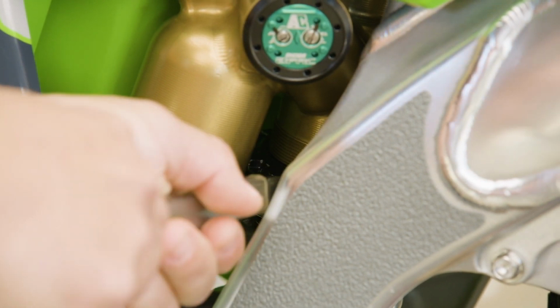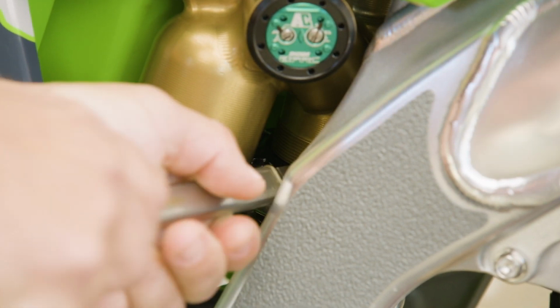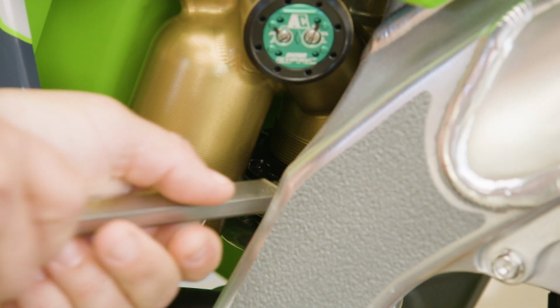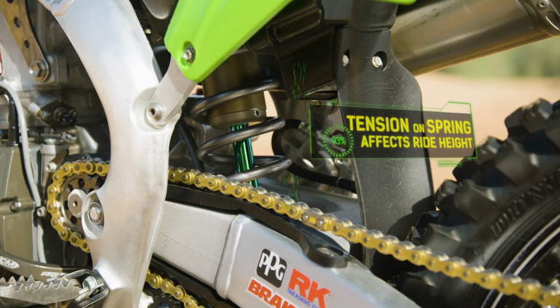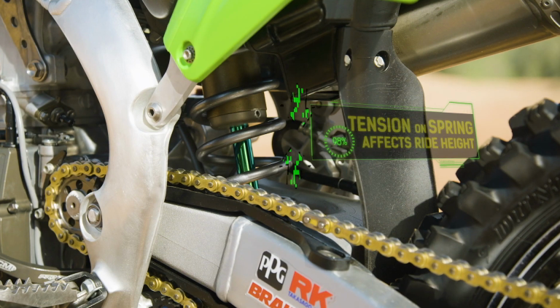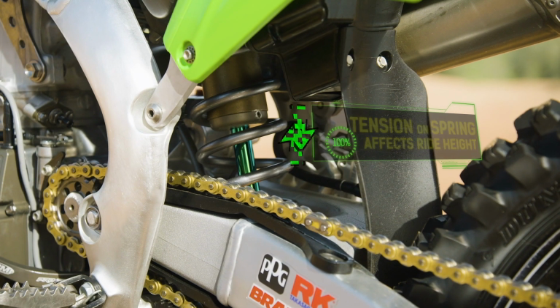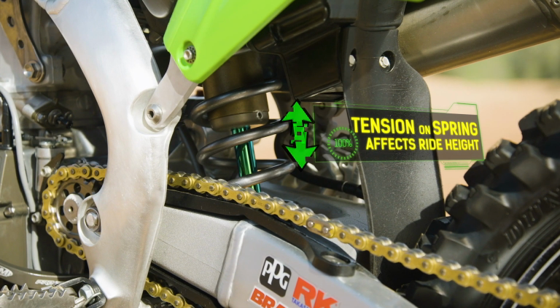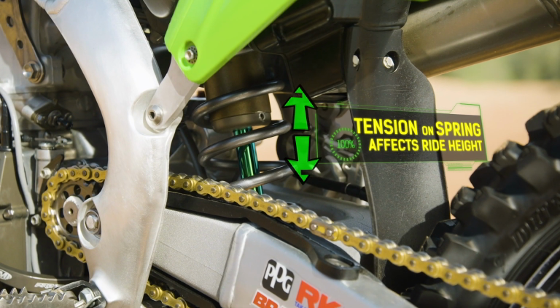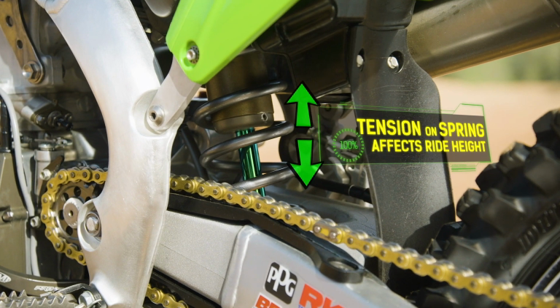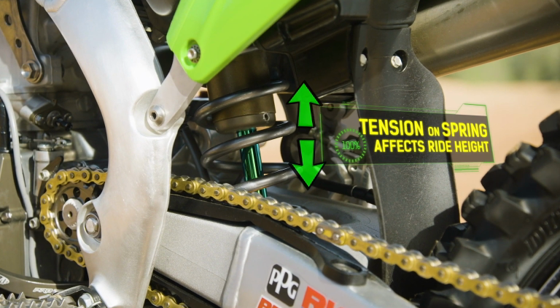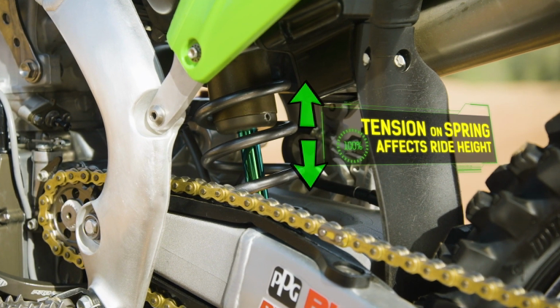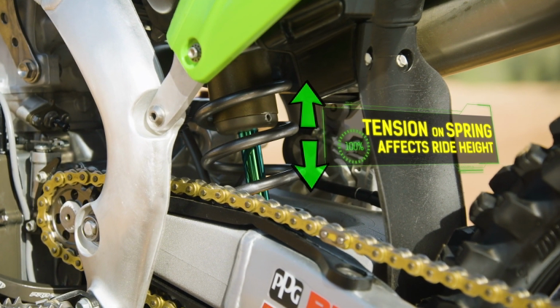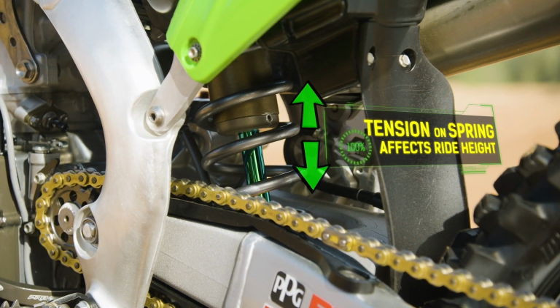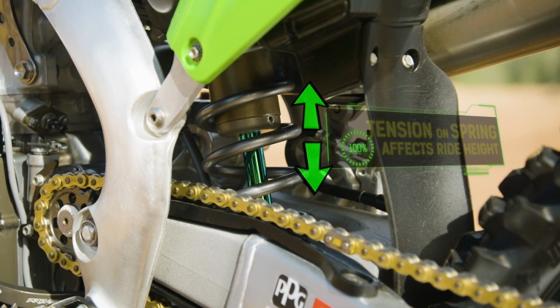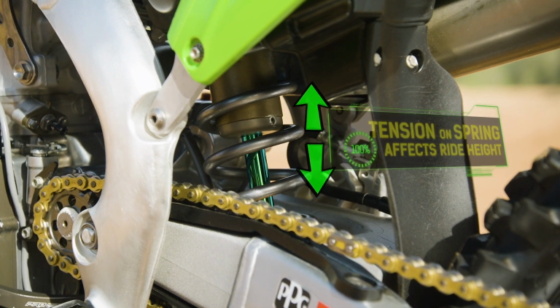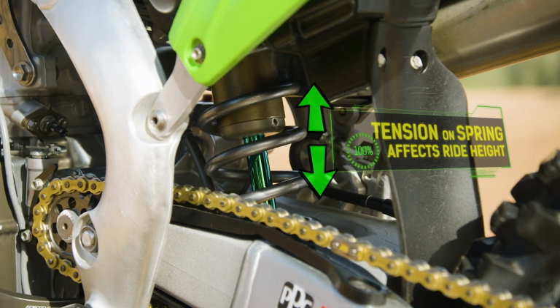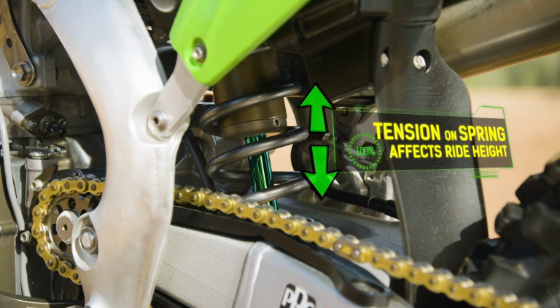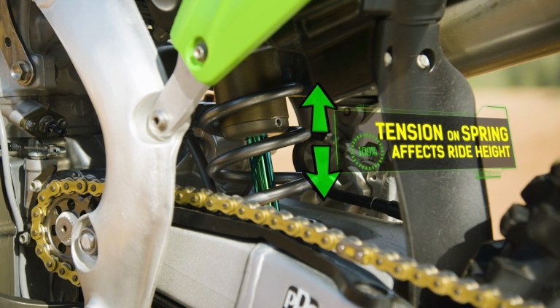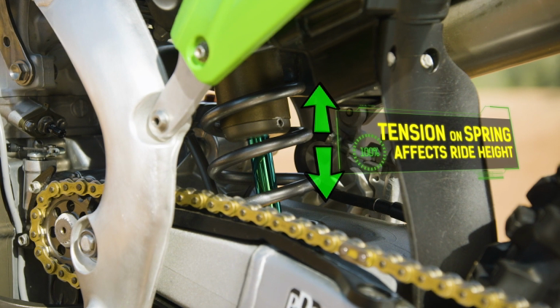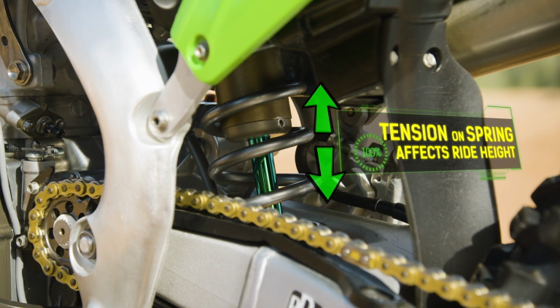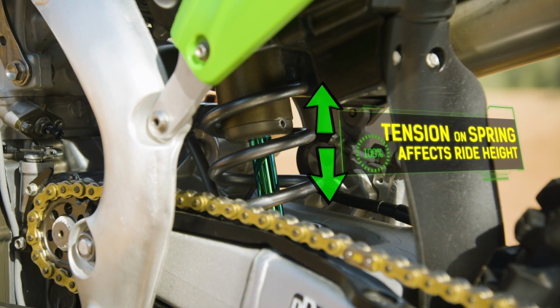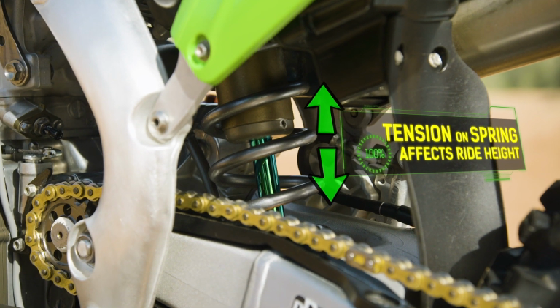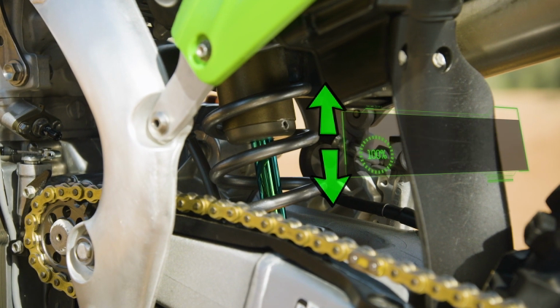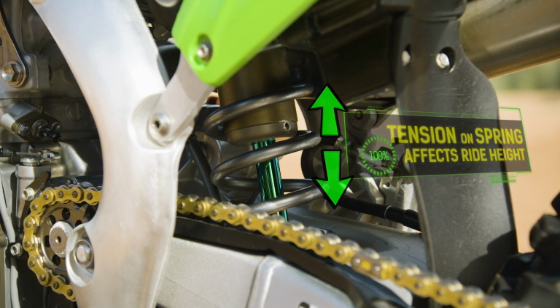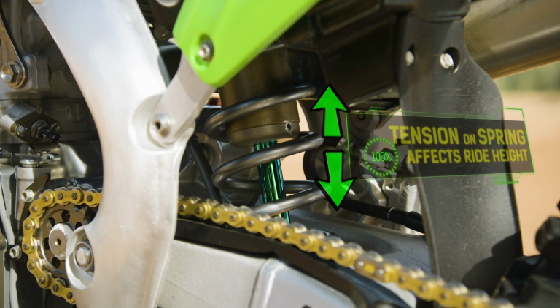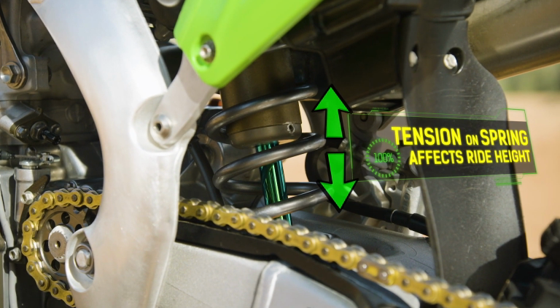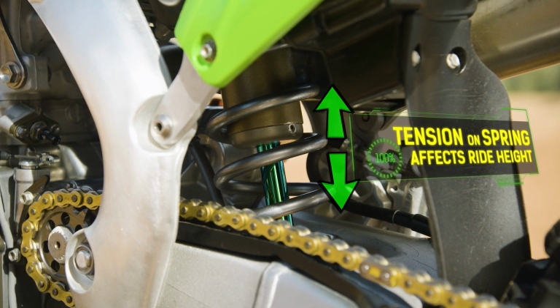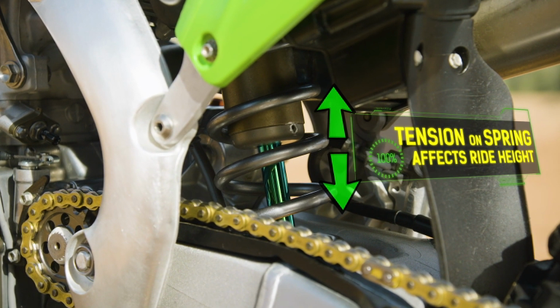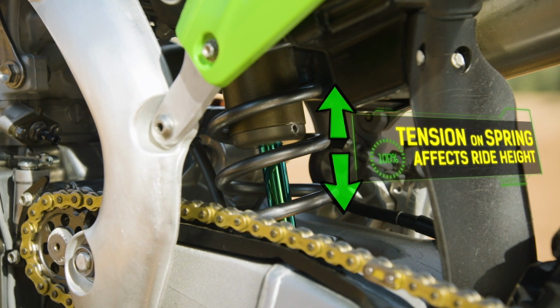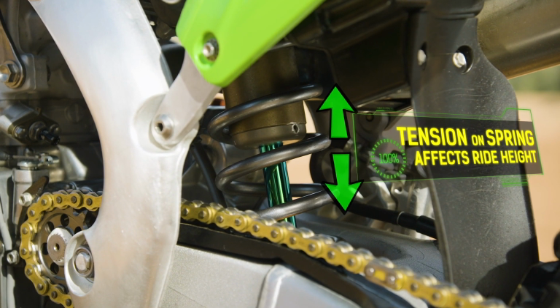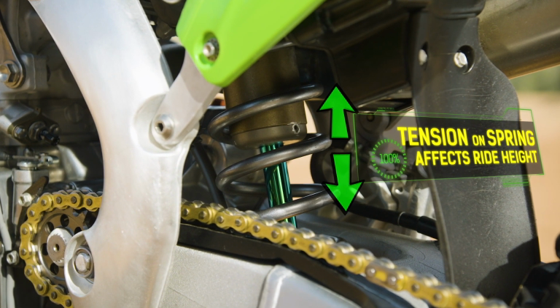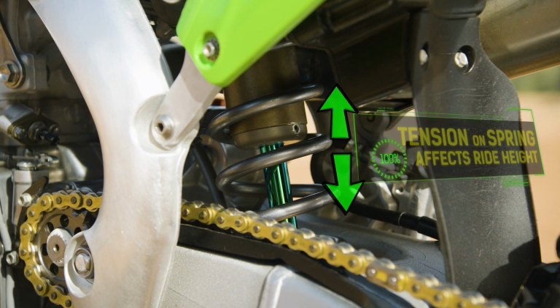You can put a little more tension on the shock spring to make the rear ride a little higher, or you can loosen the shock spring to make it ride a little lower.